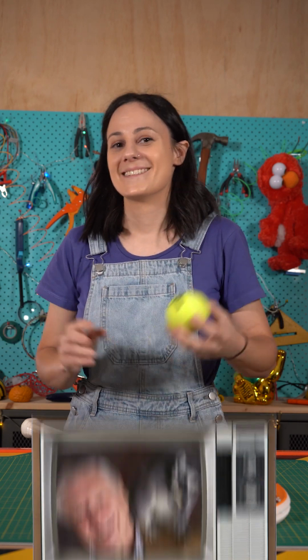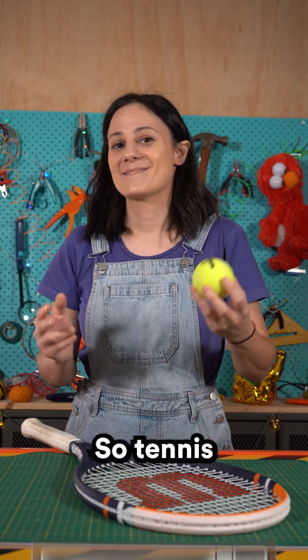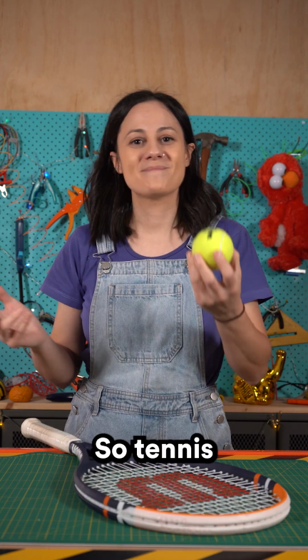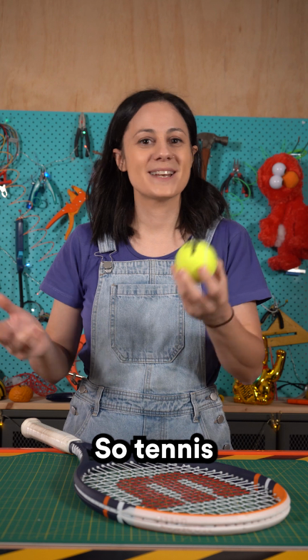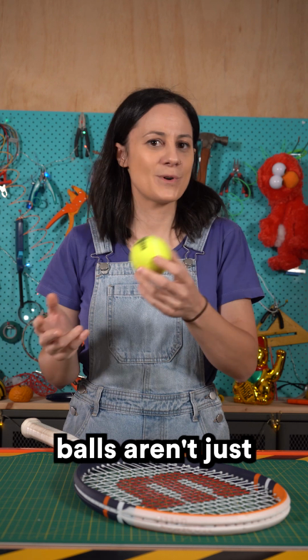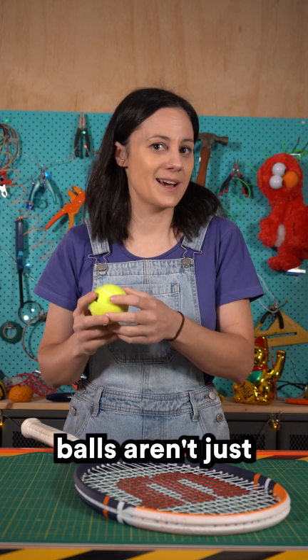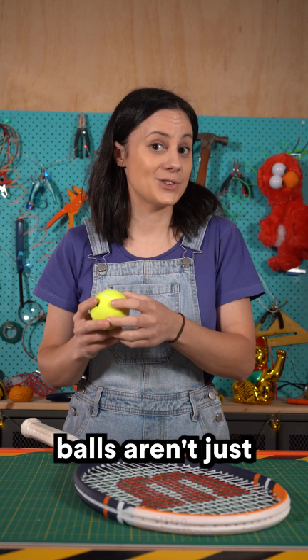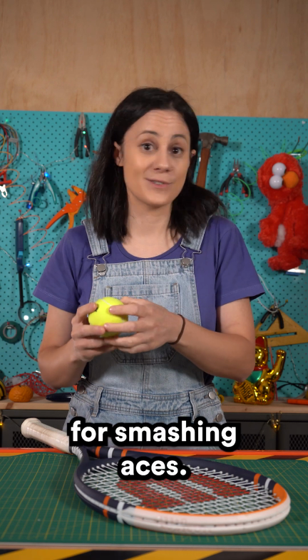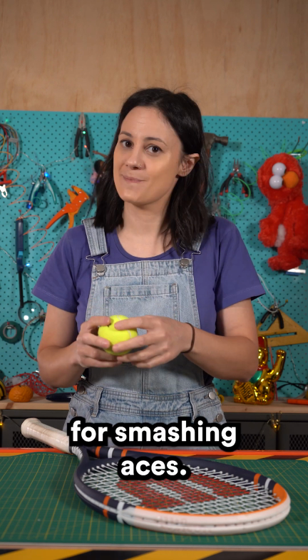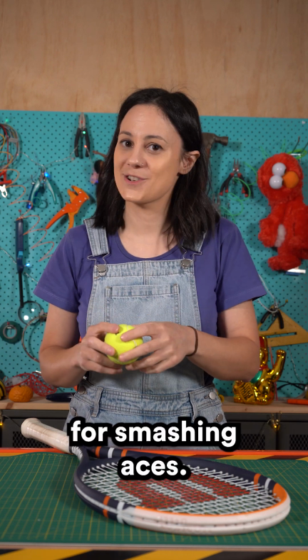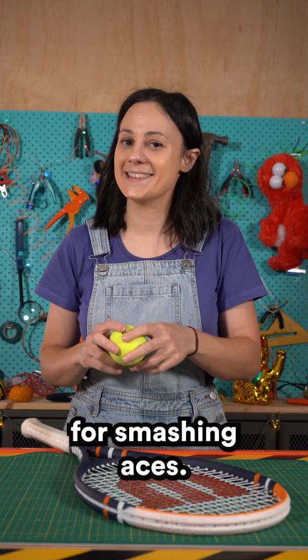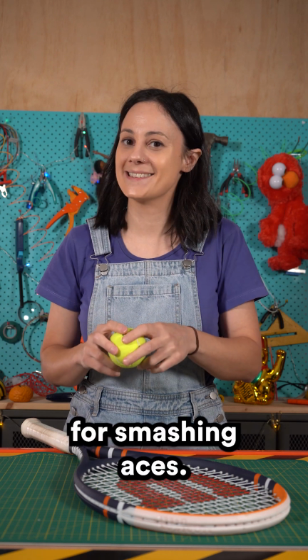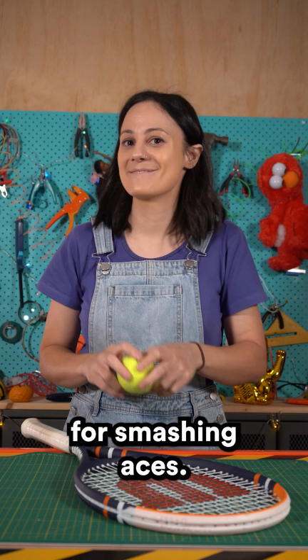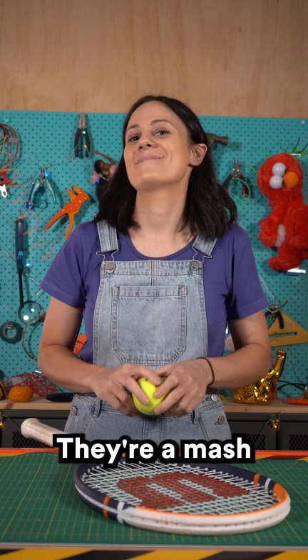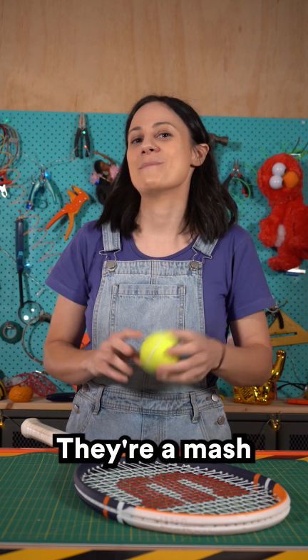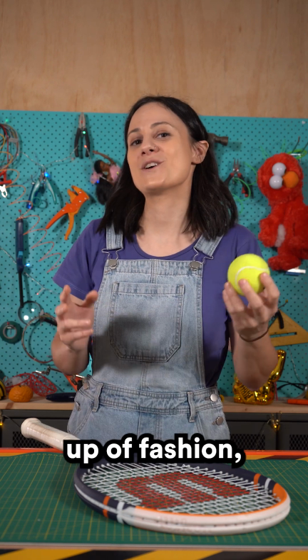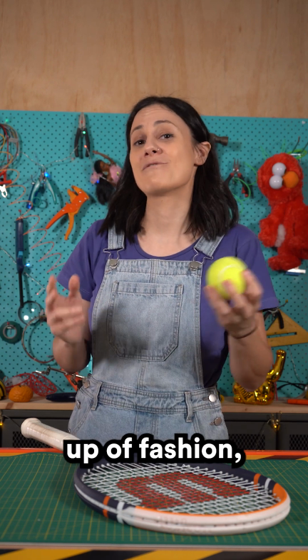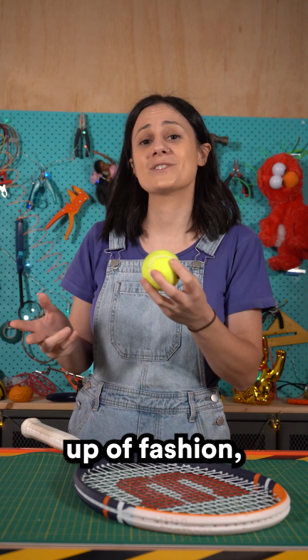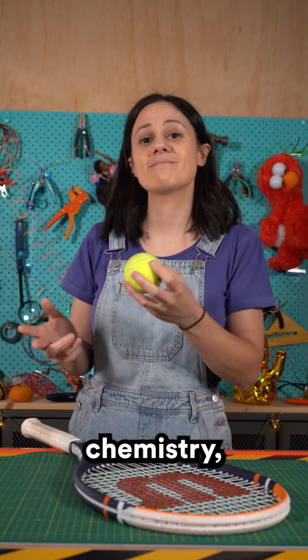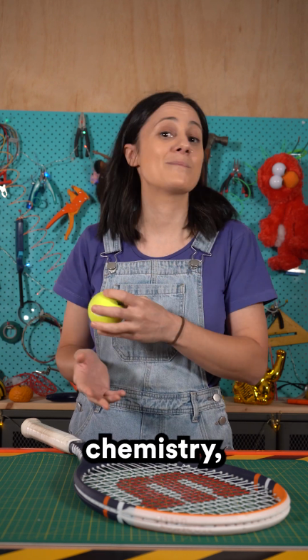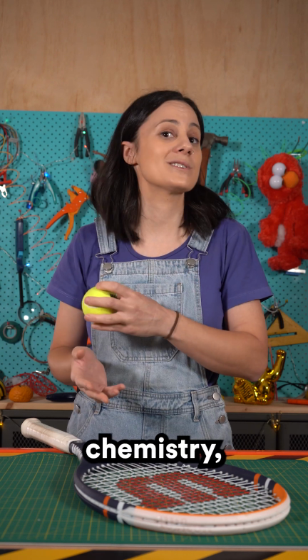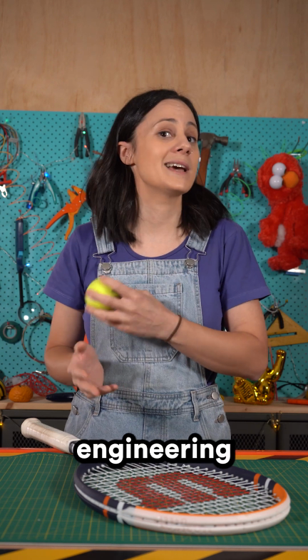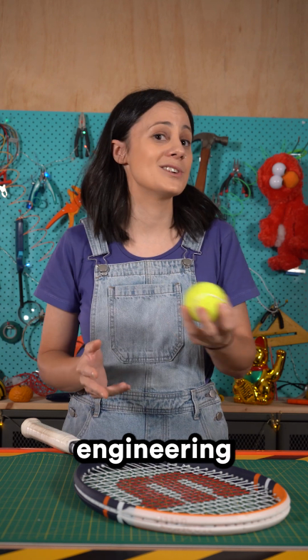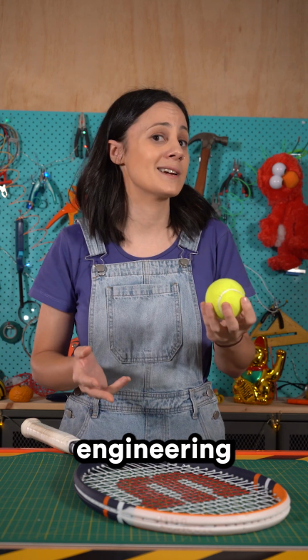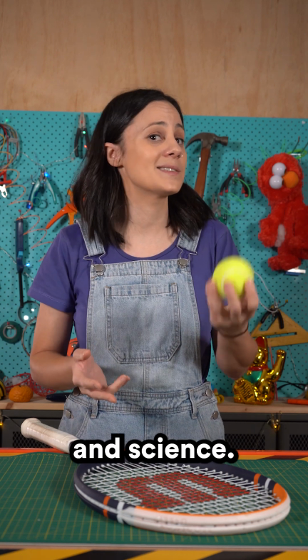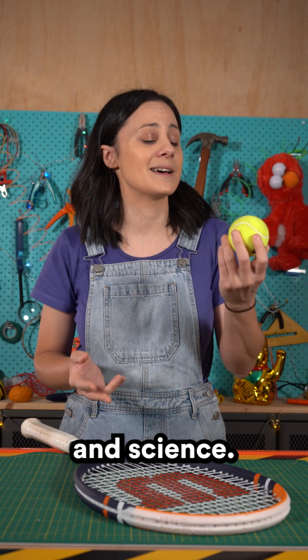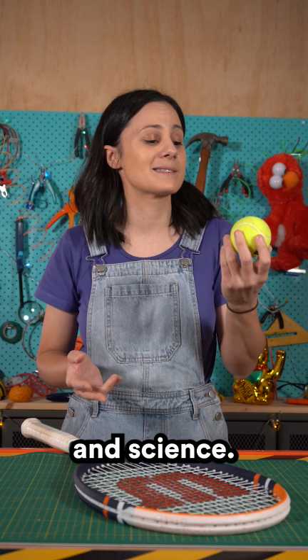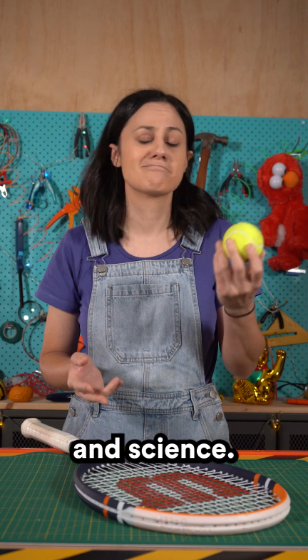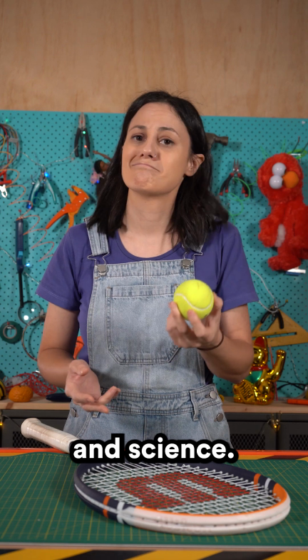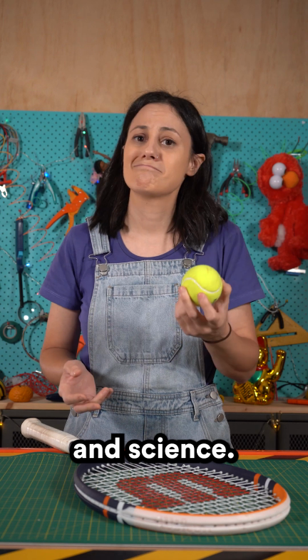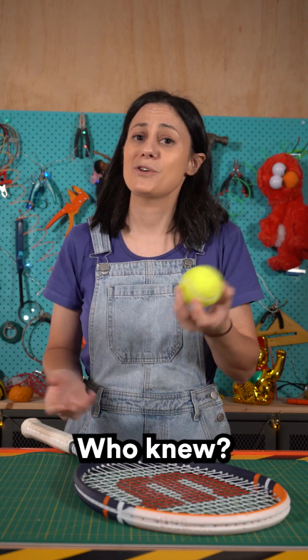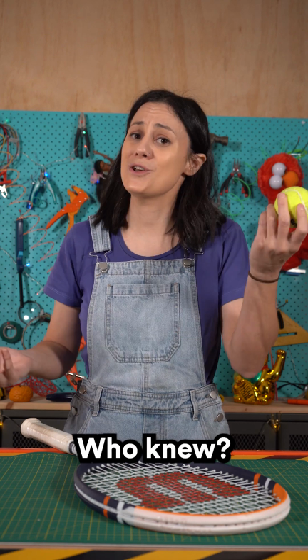So tennis balls aren't just for smashing aces — they're a mash-up of fashion, chemistry, engineering and science. Who knew?